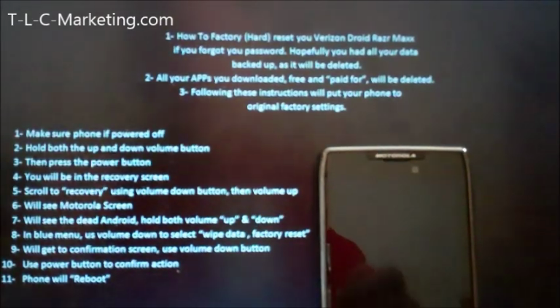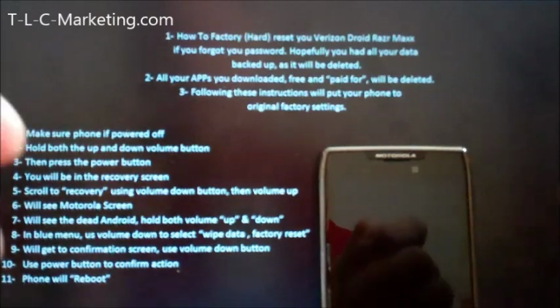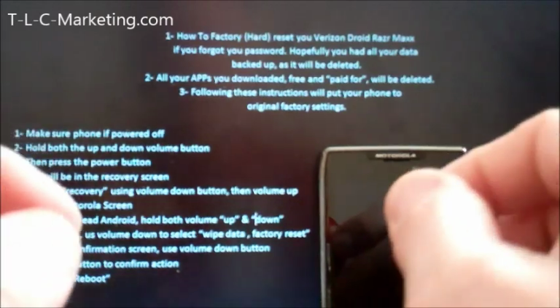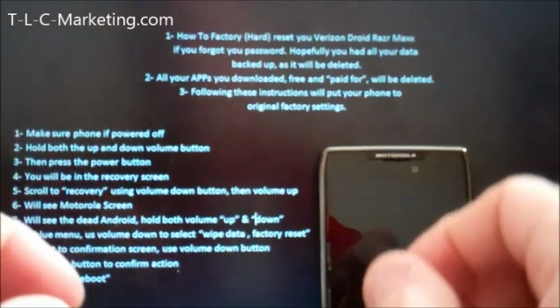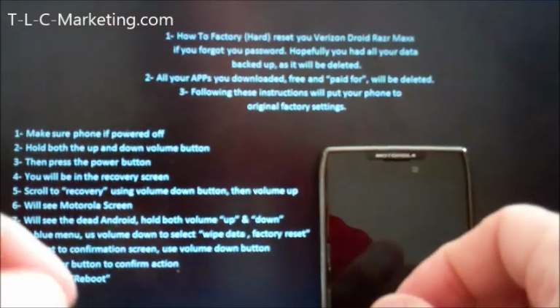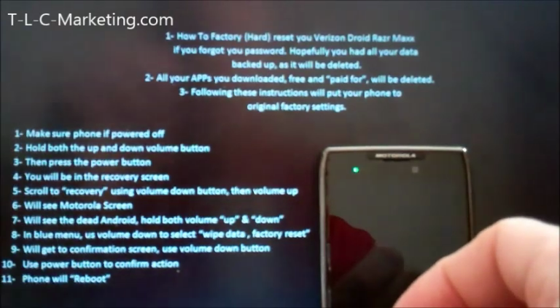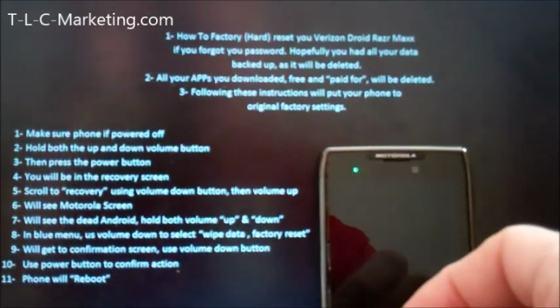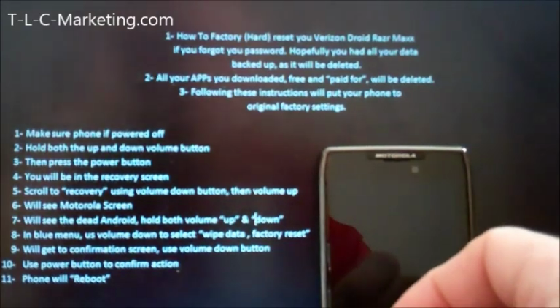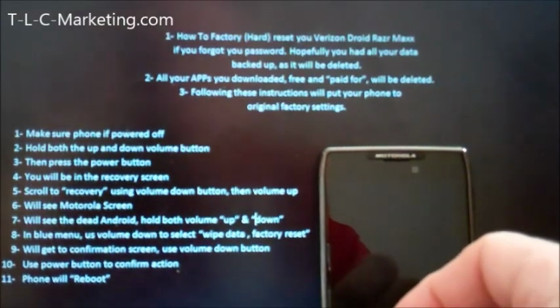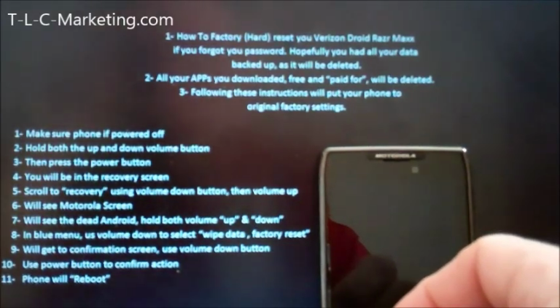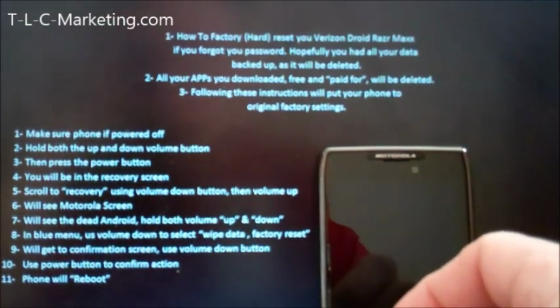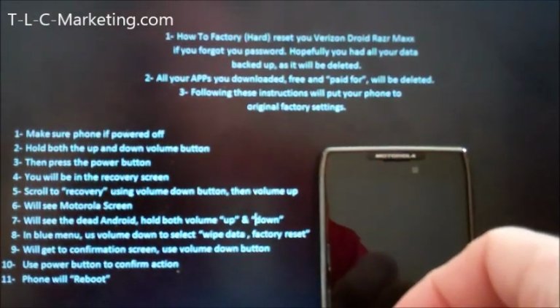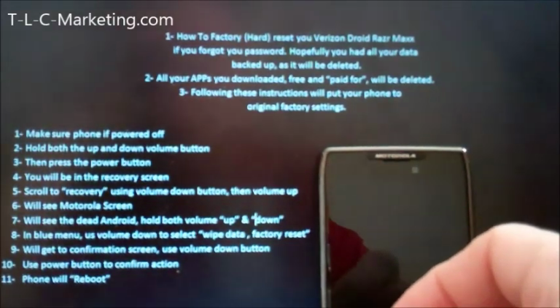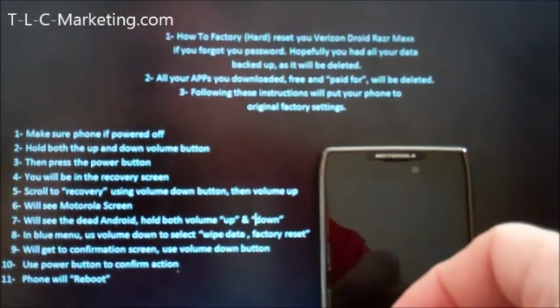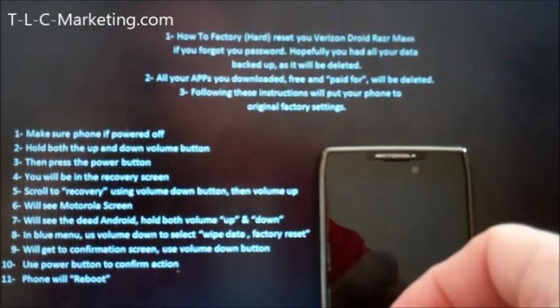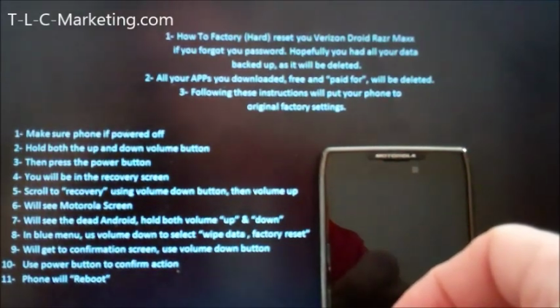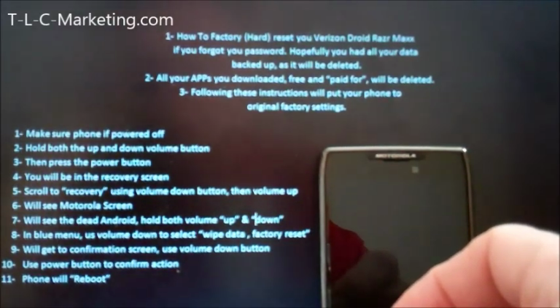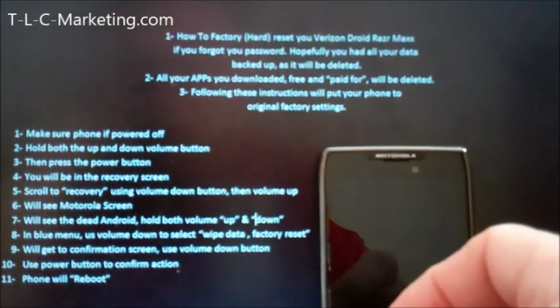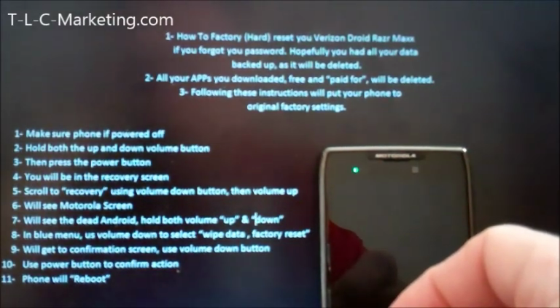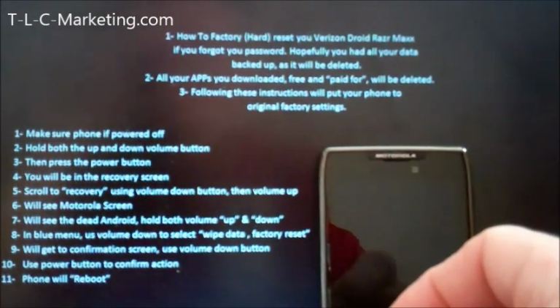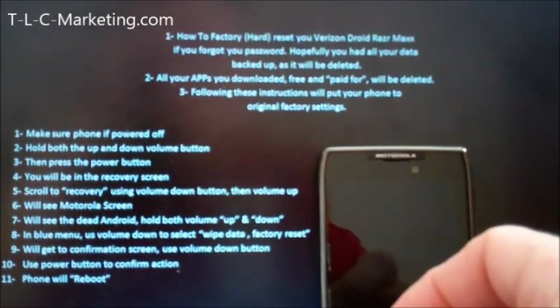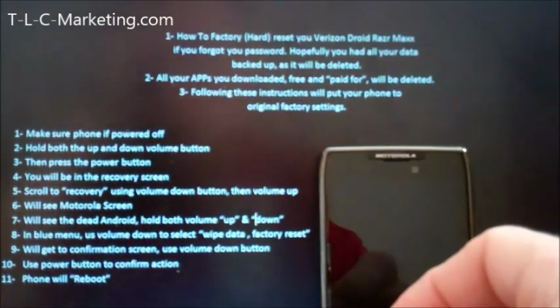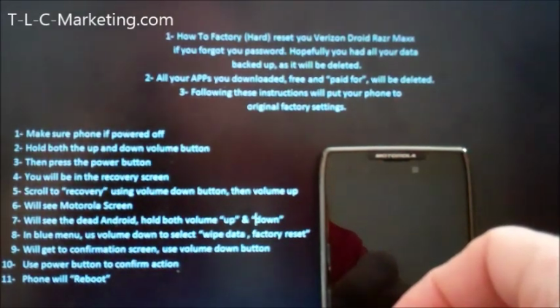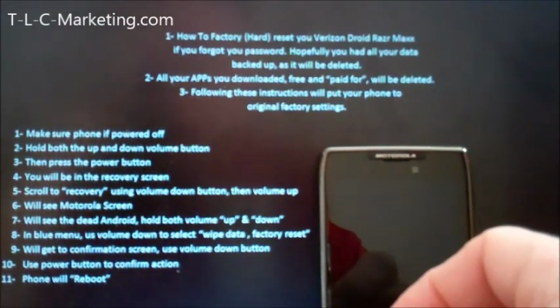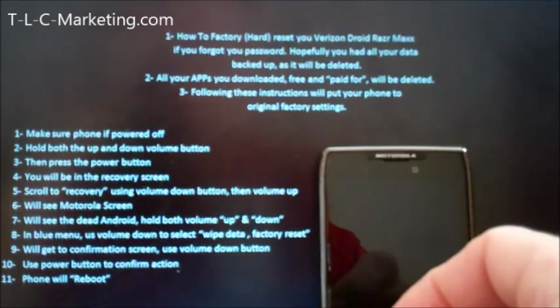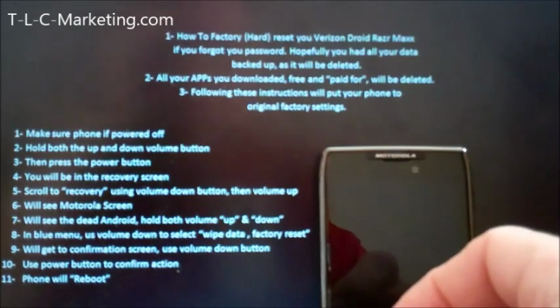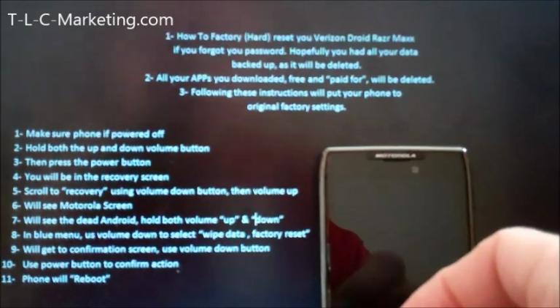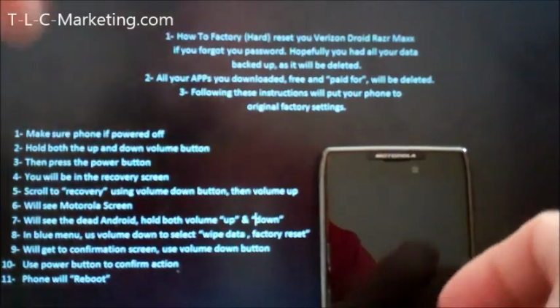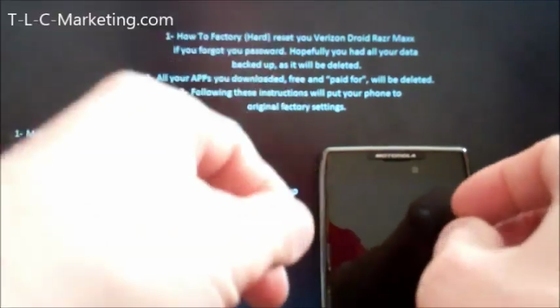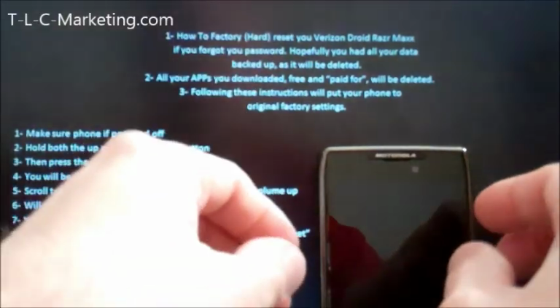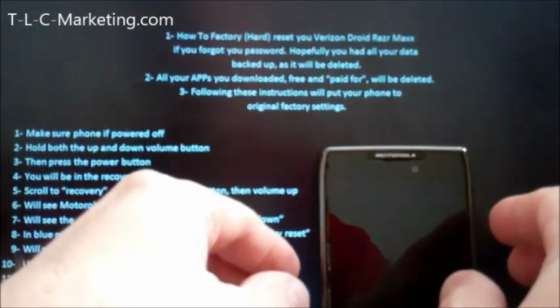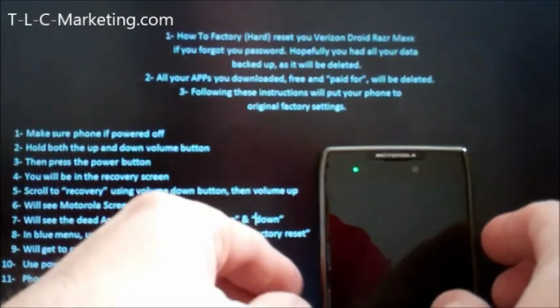Now obviously this method will also get you to factory day one settings and all your data will be lost. Hopefully it's backed up.